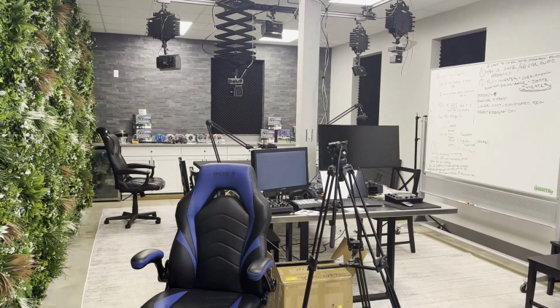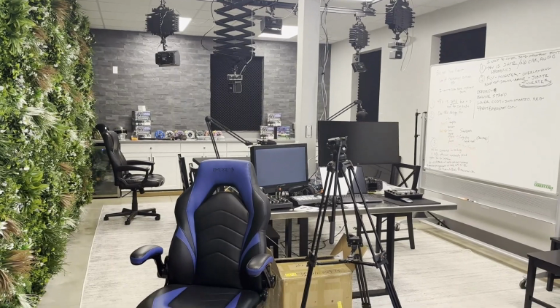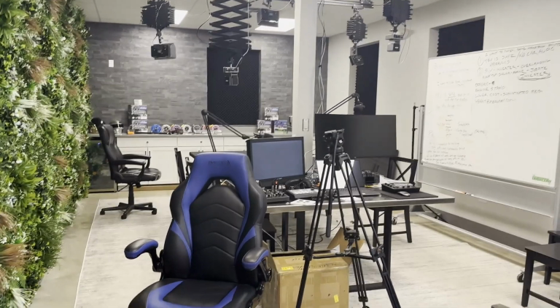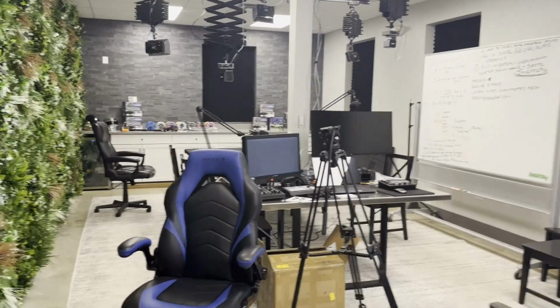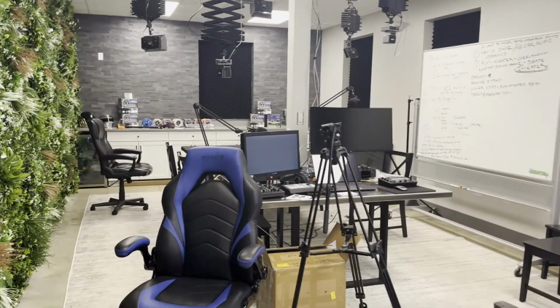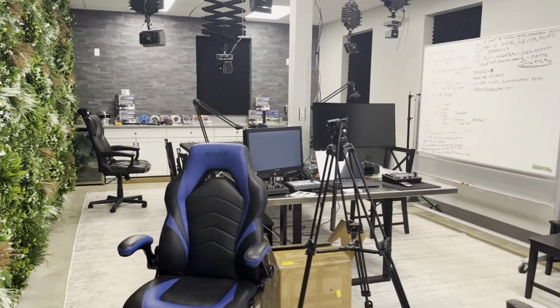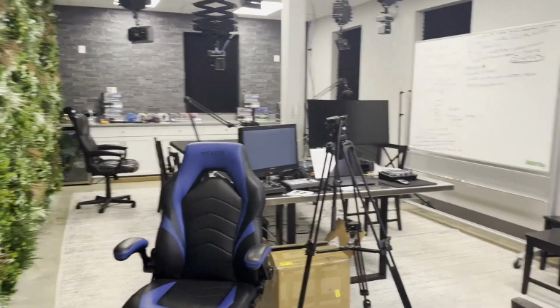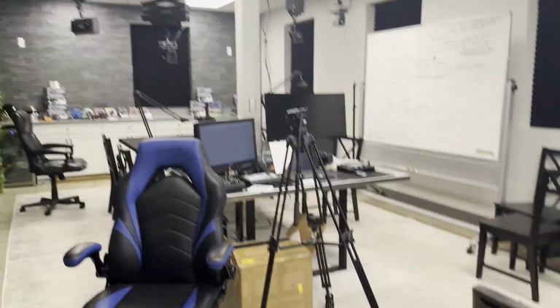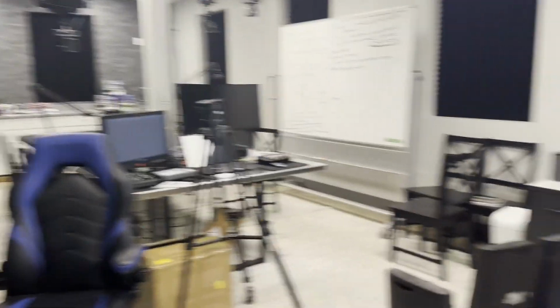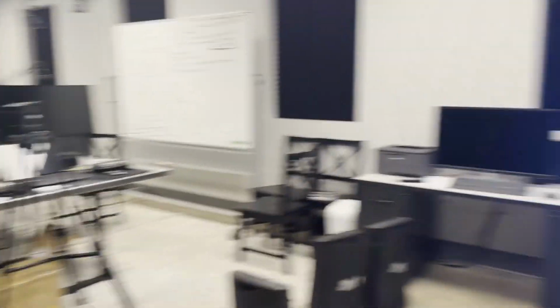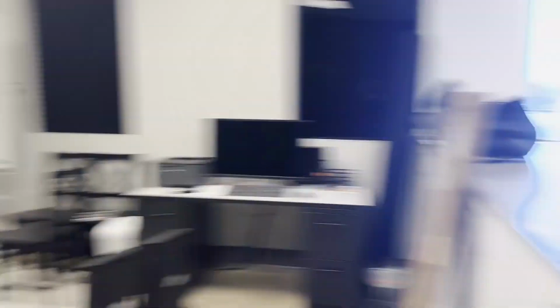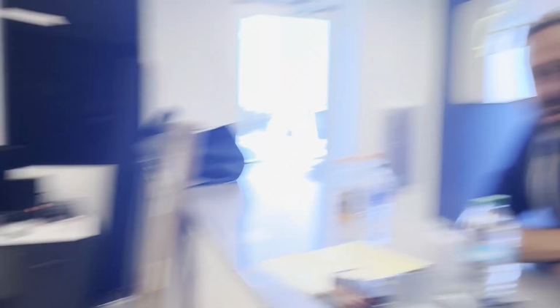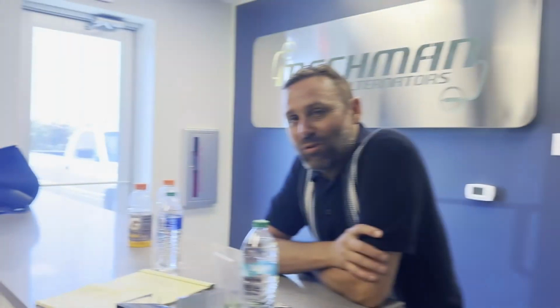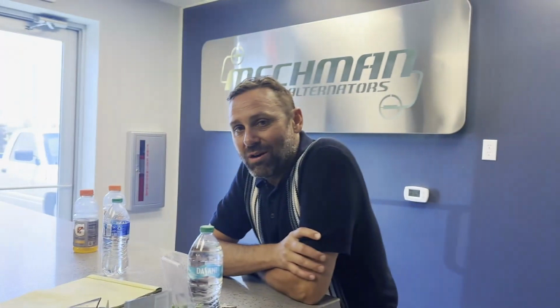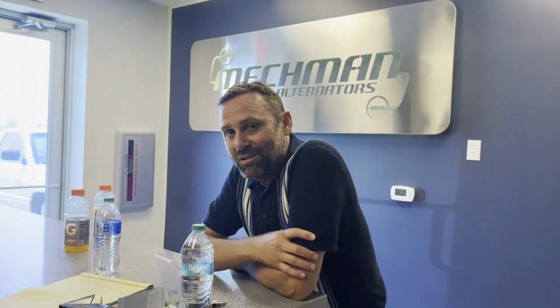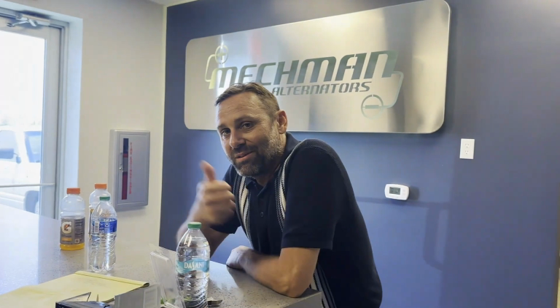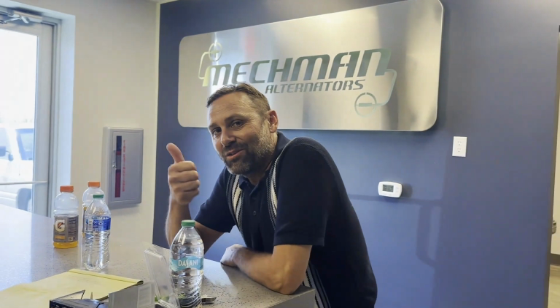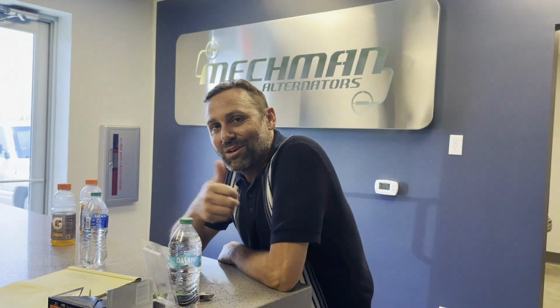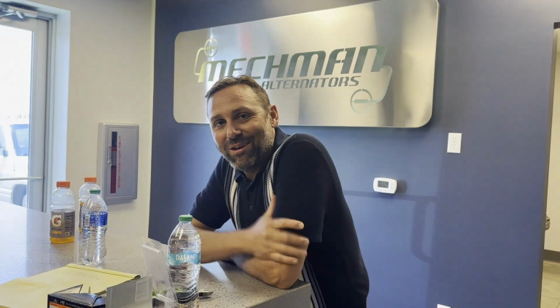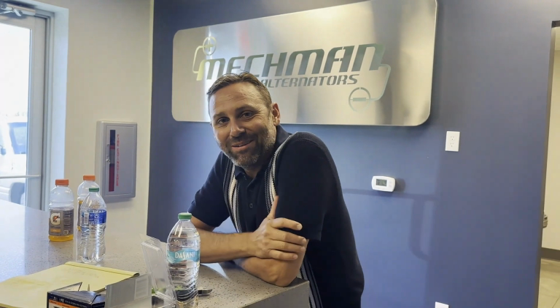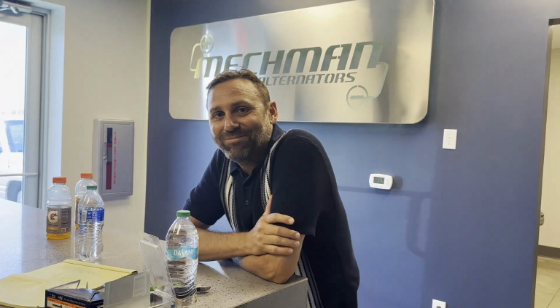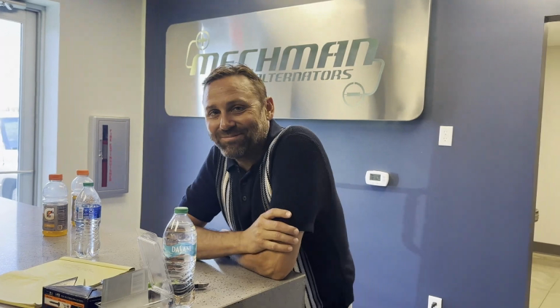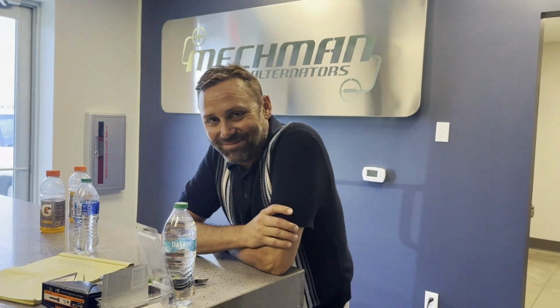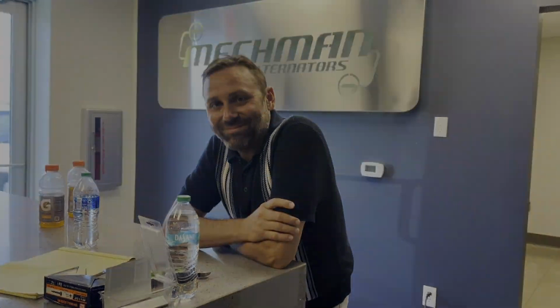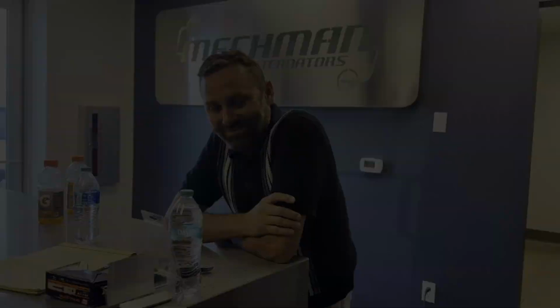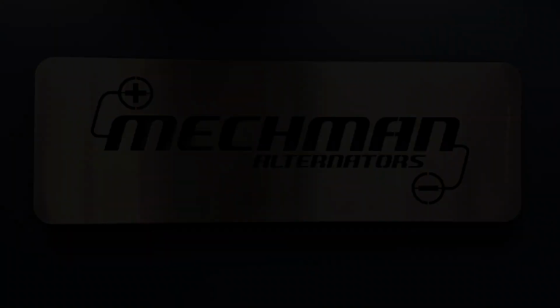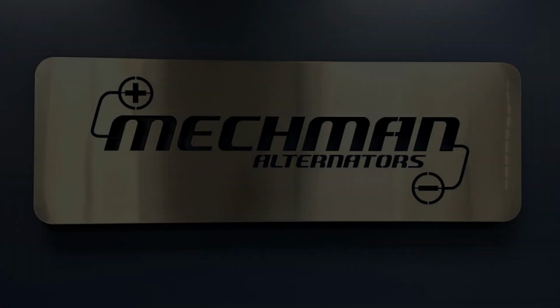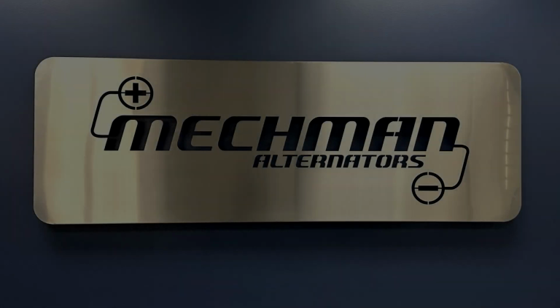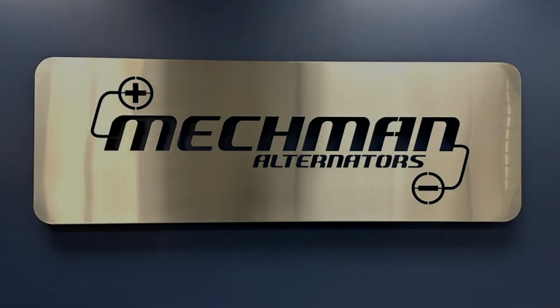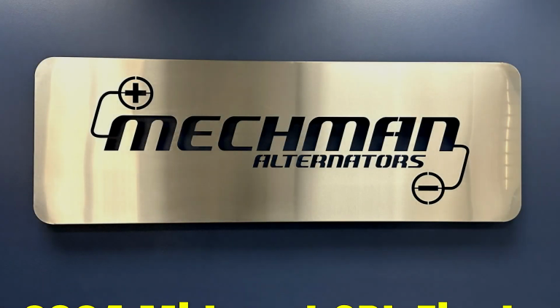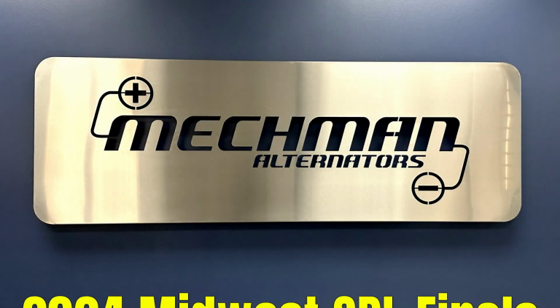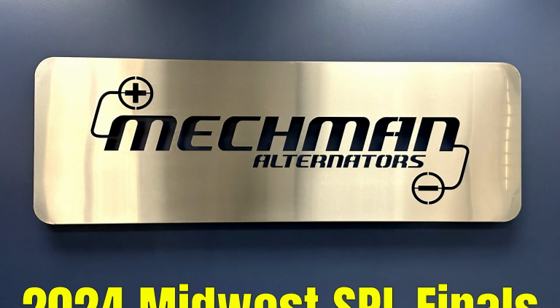Thanks for watching and thanks for coming out, man.